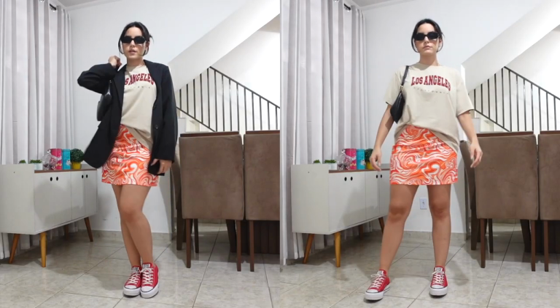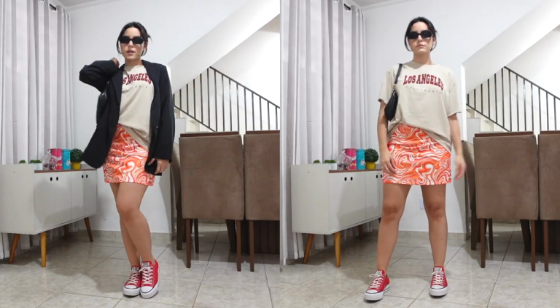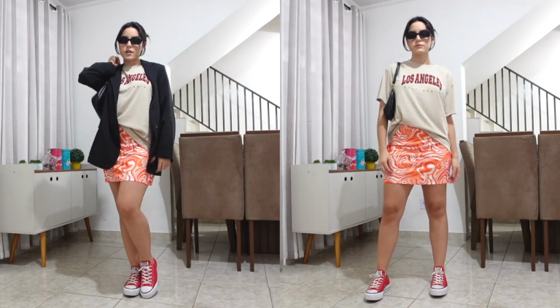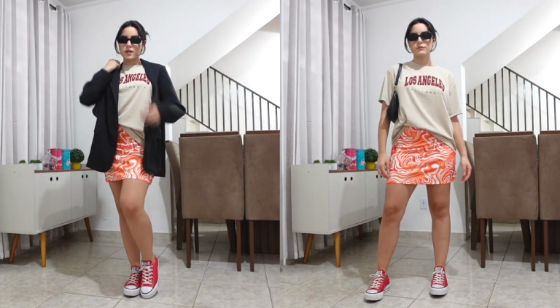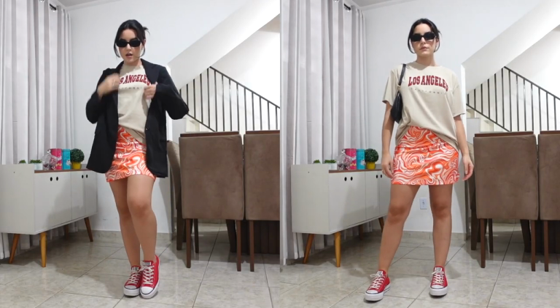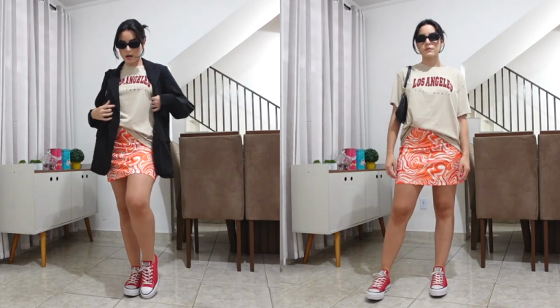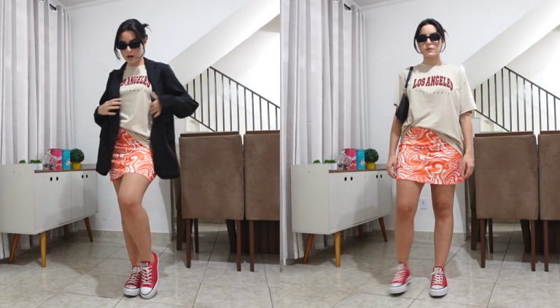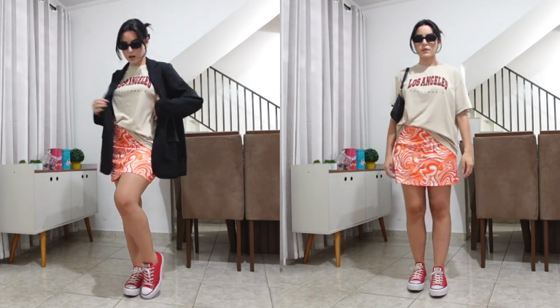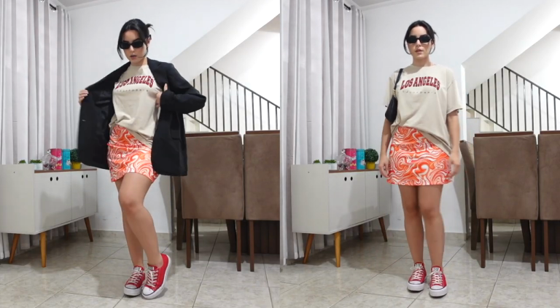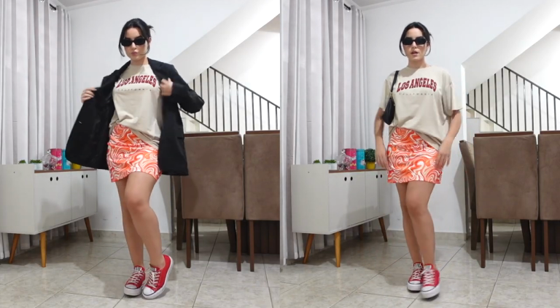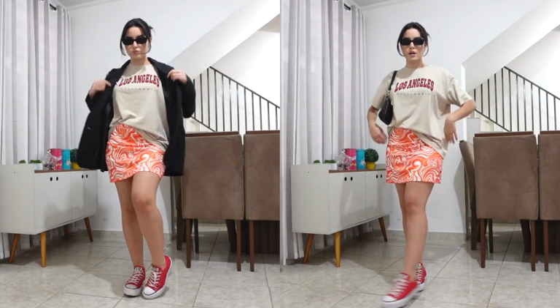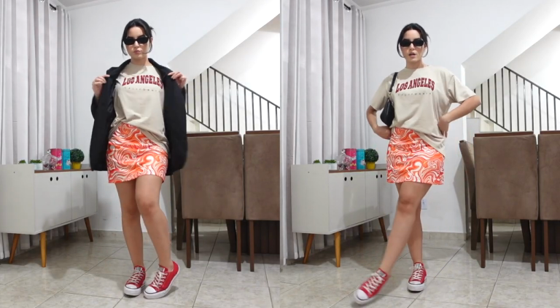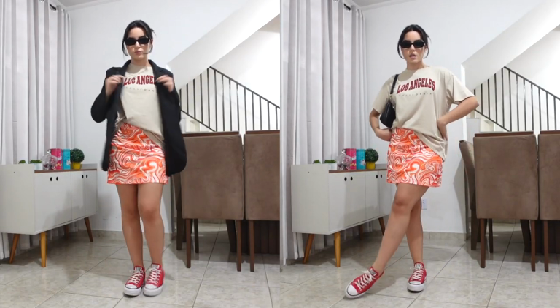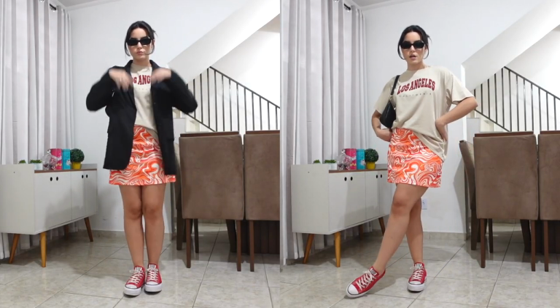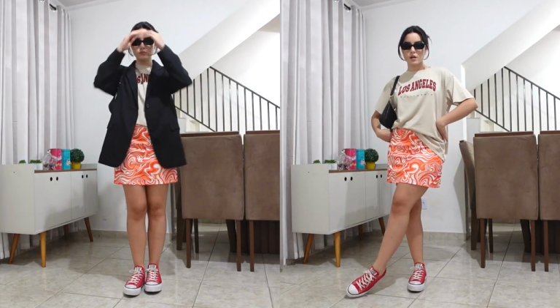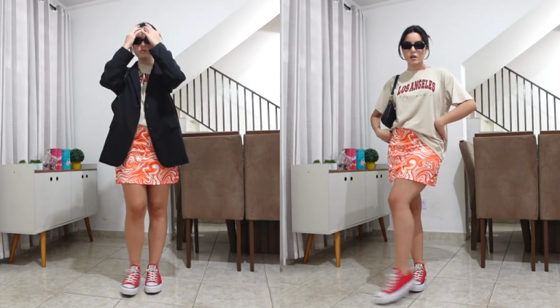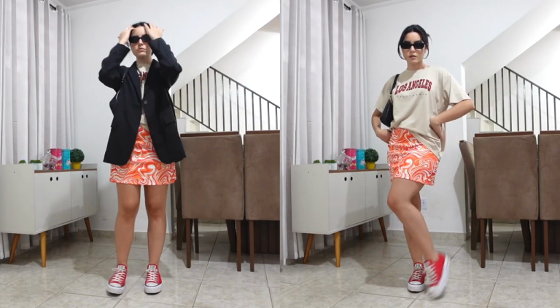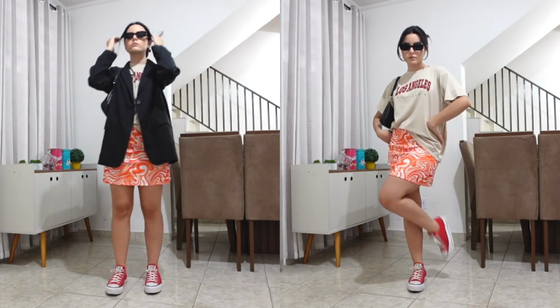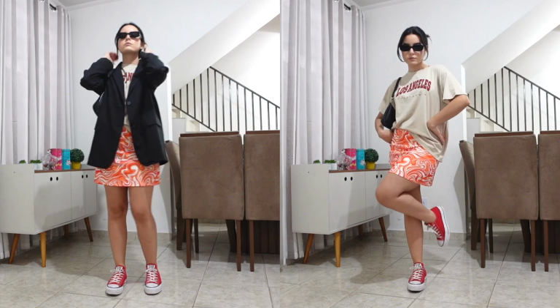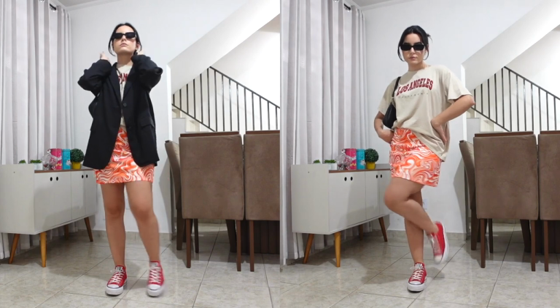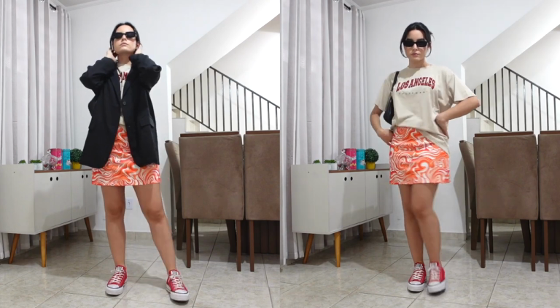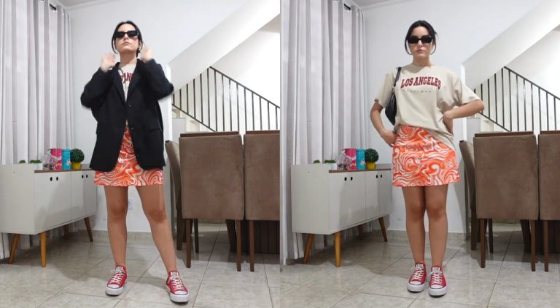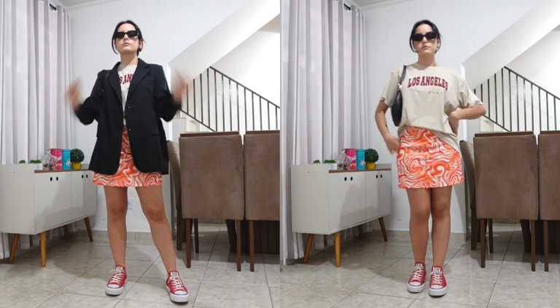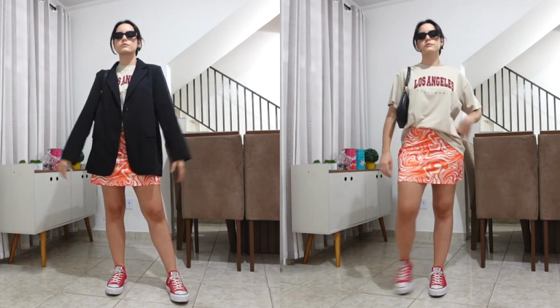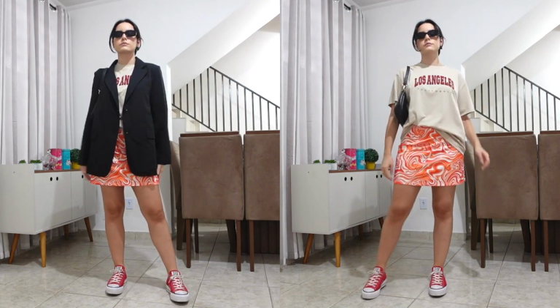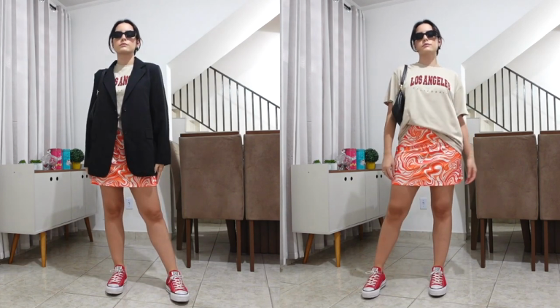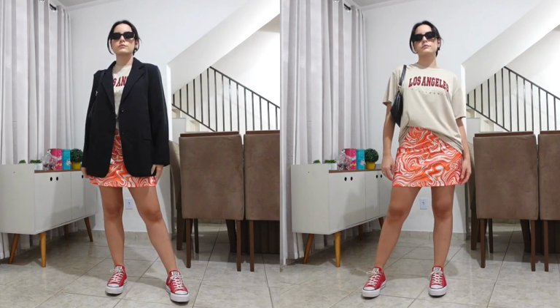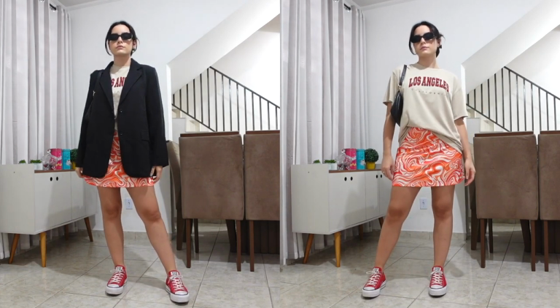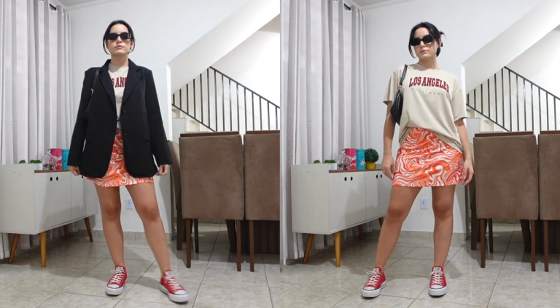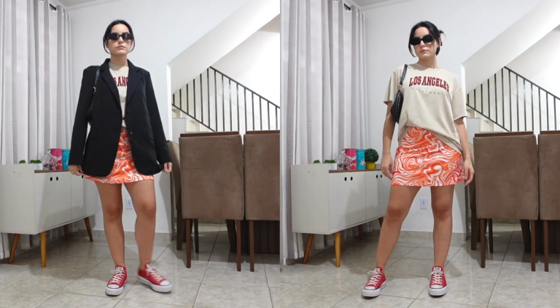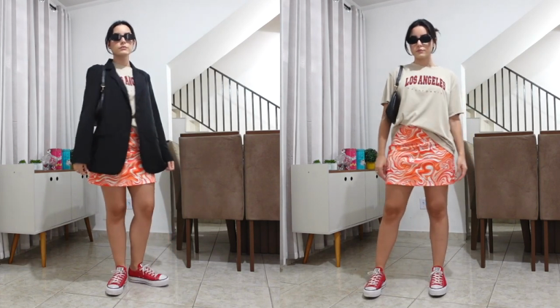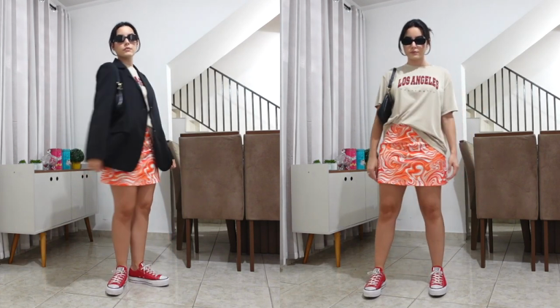It's fresh and not obvious, you know. Look how different this outfit looks without the blazer — I much prefer it with the blazer. Let me know in the comments below which you prefer!